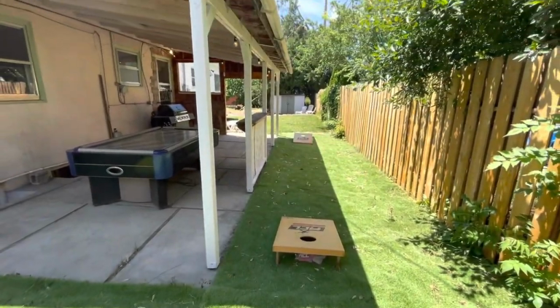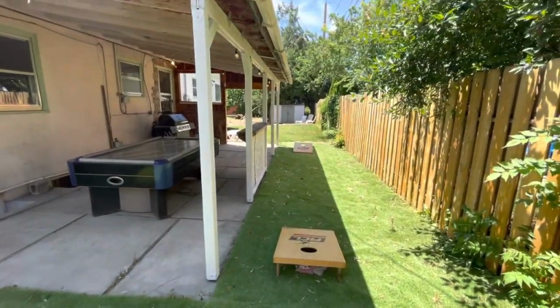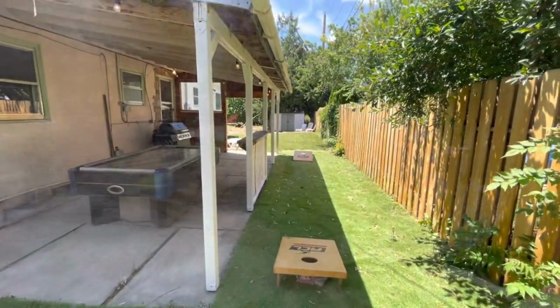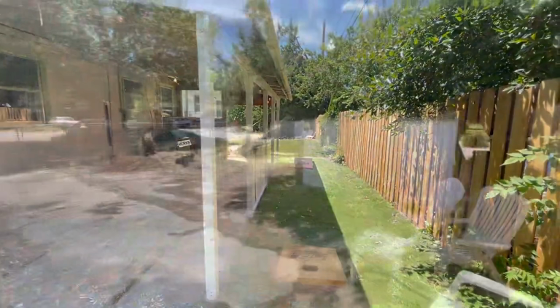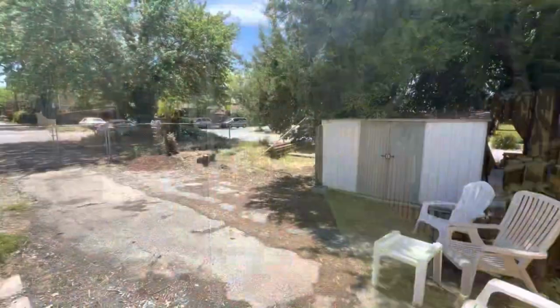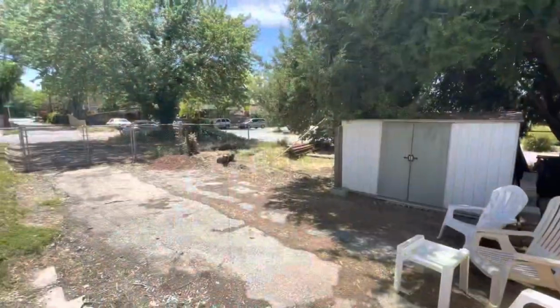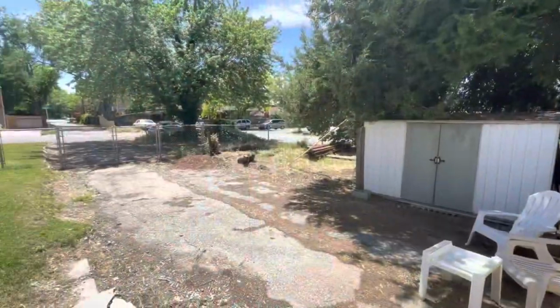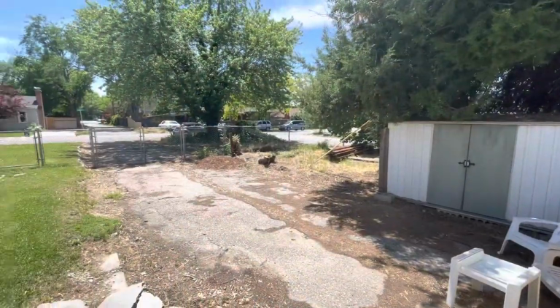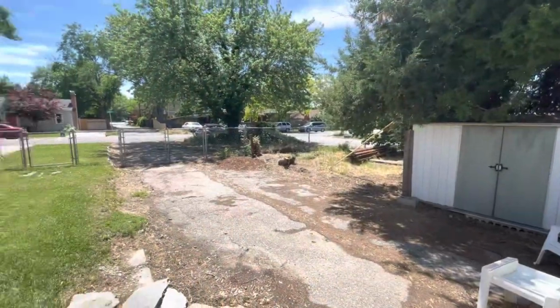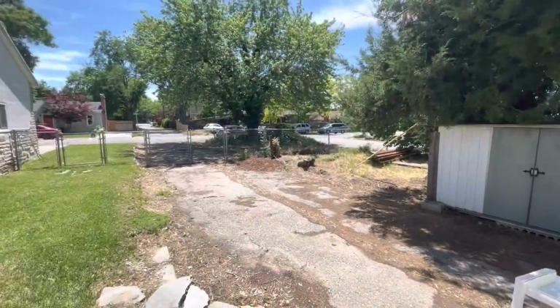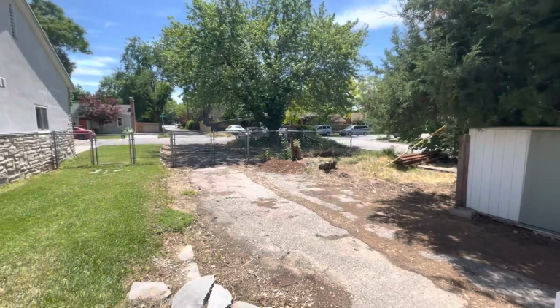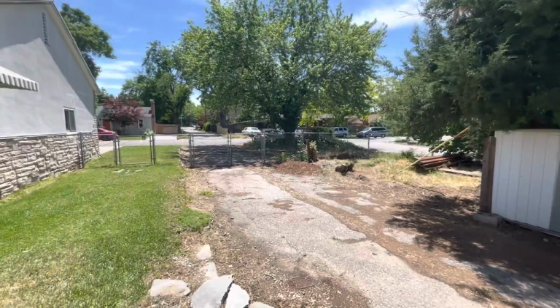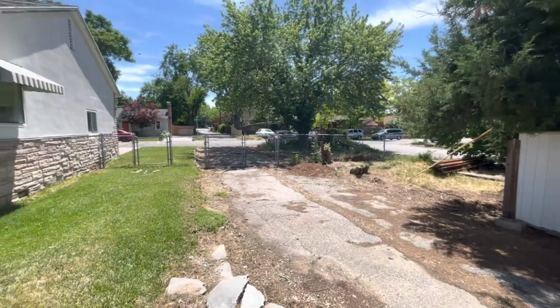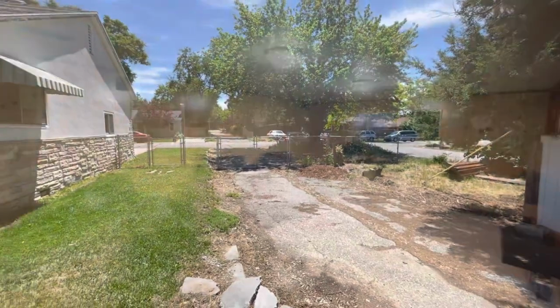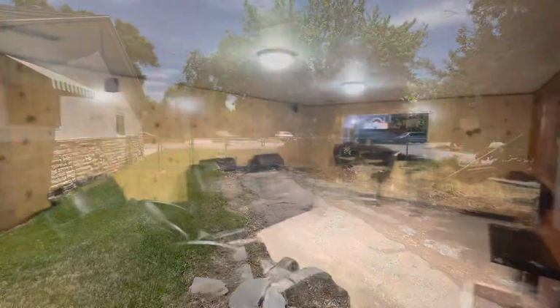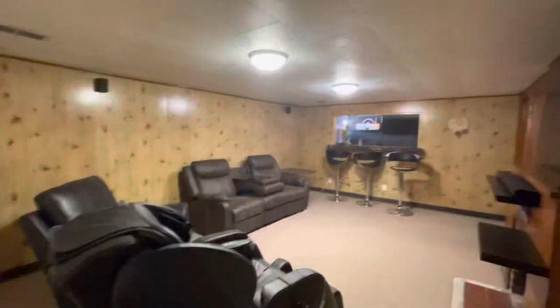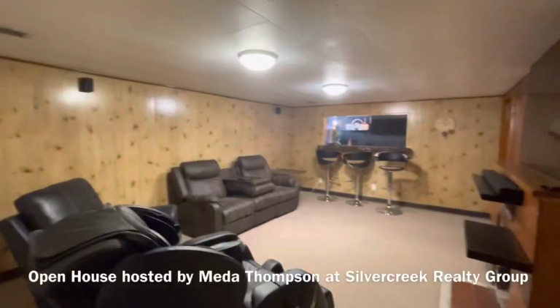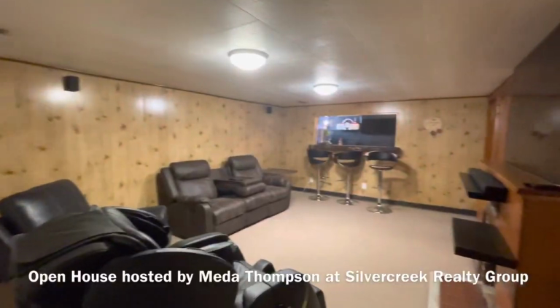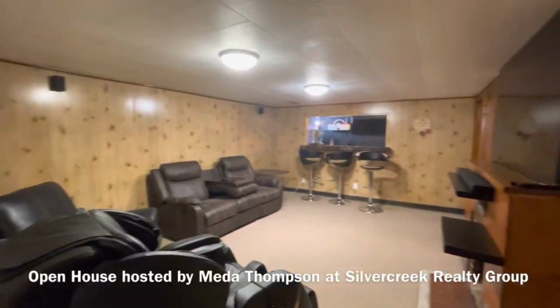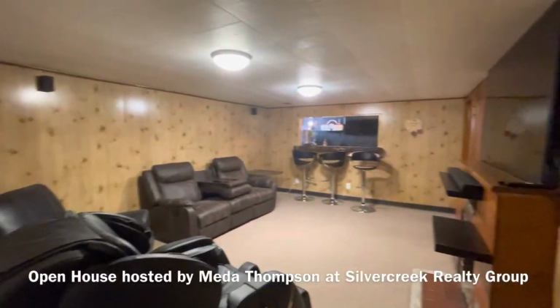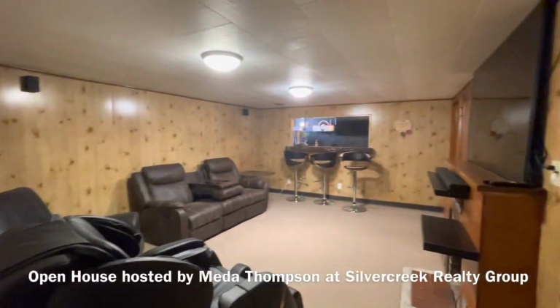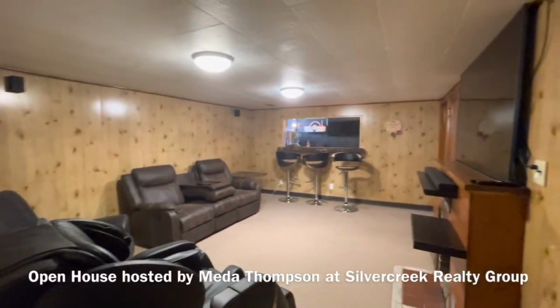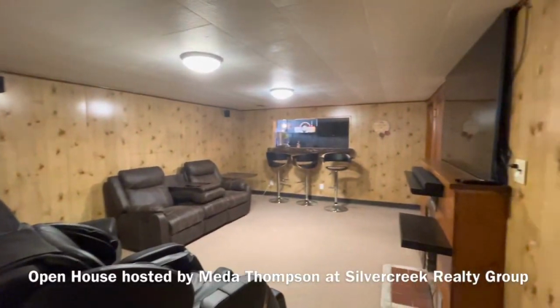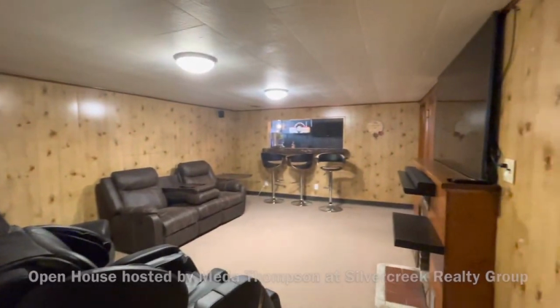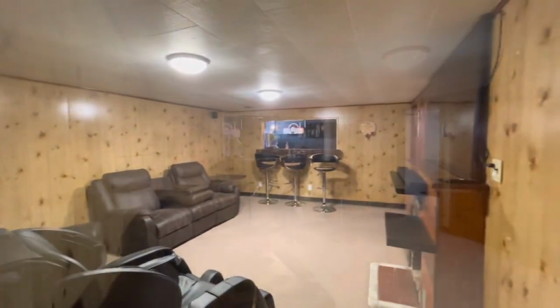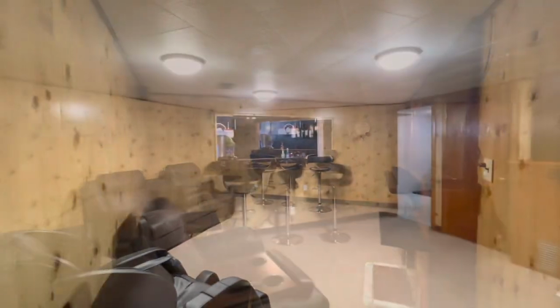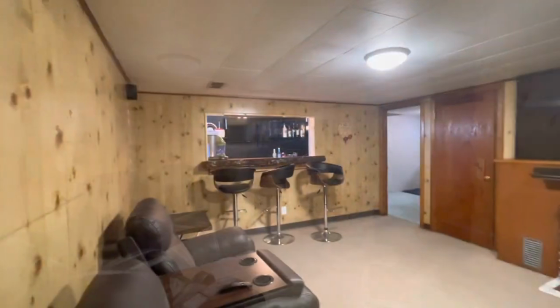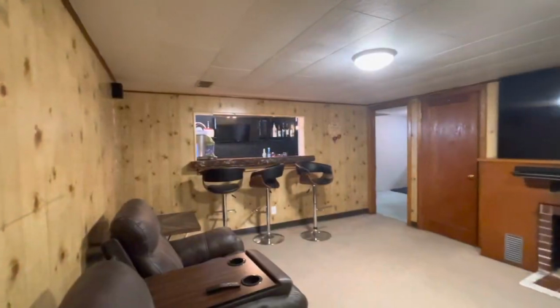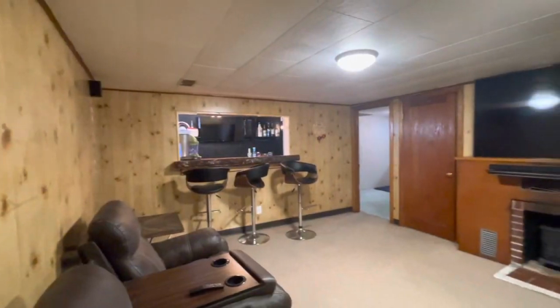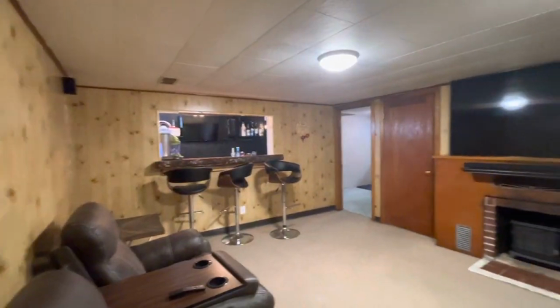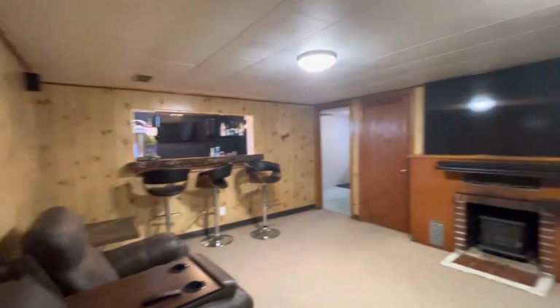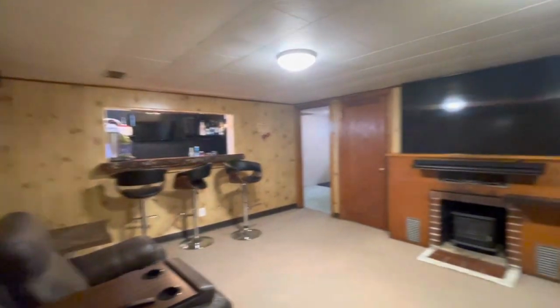A full basement features a family room, a full bar, a fireplace, and a full bathroom.